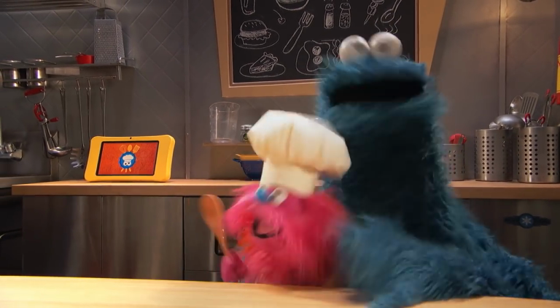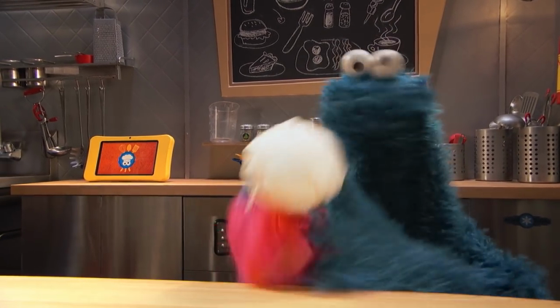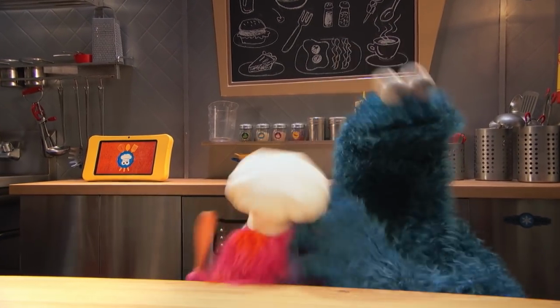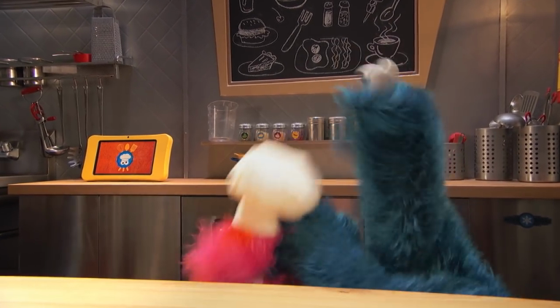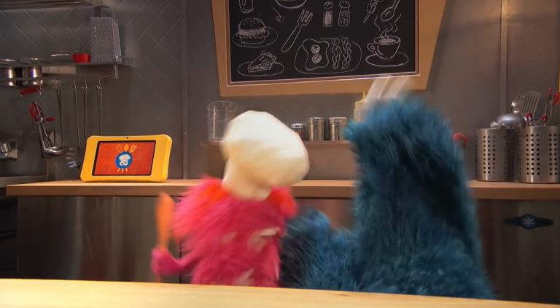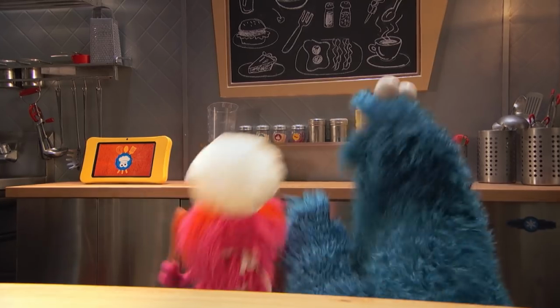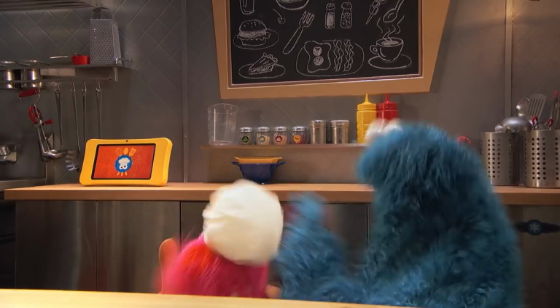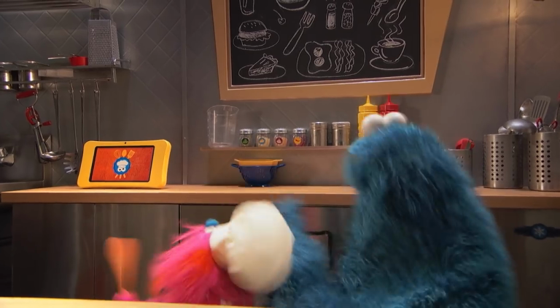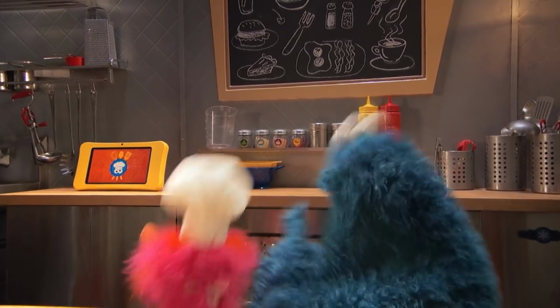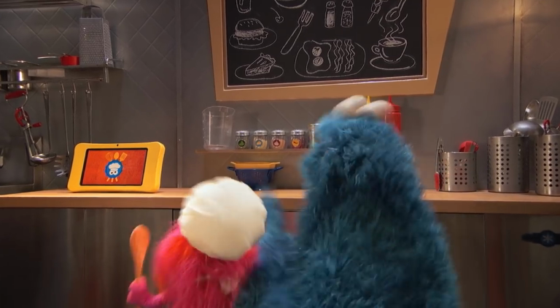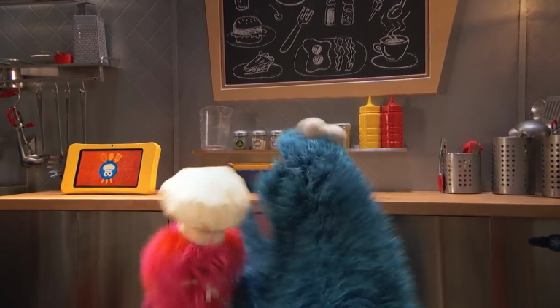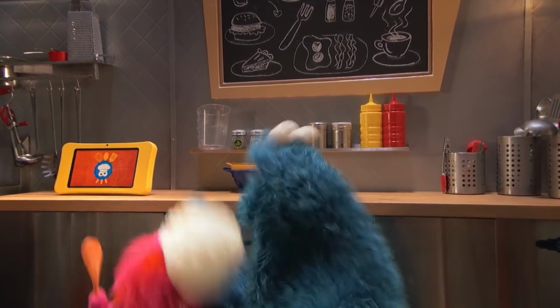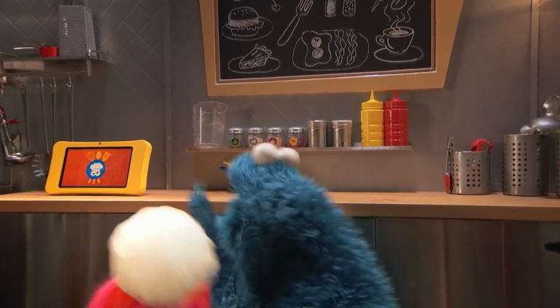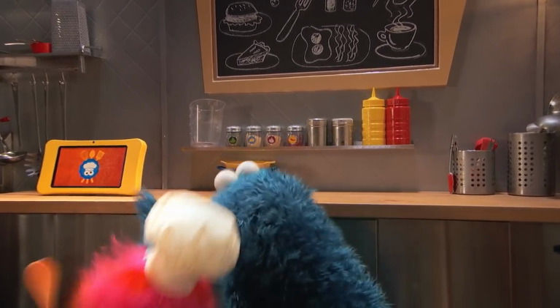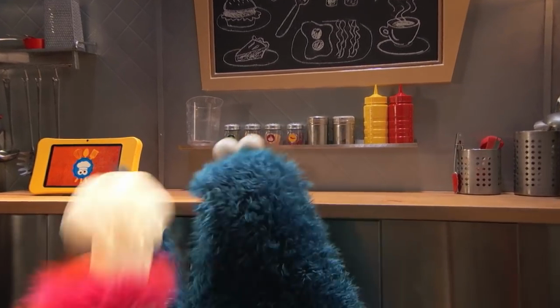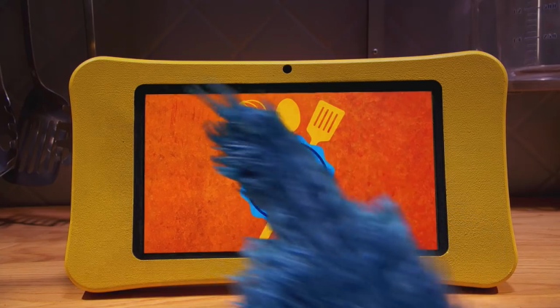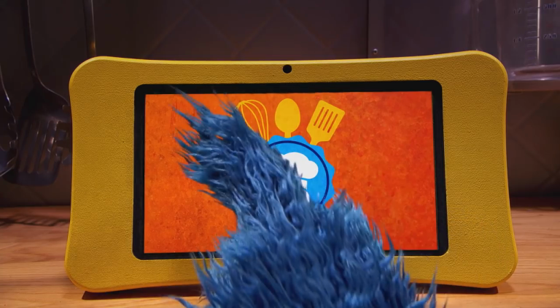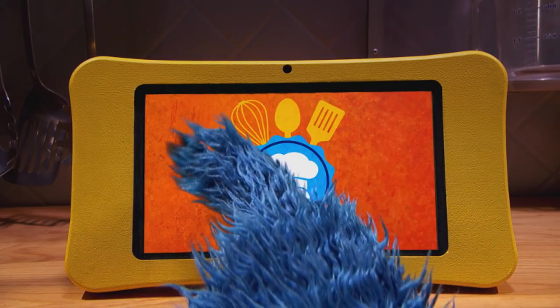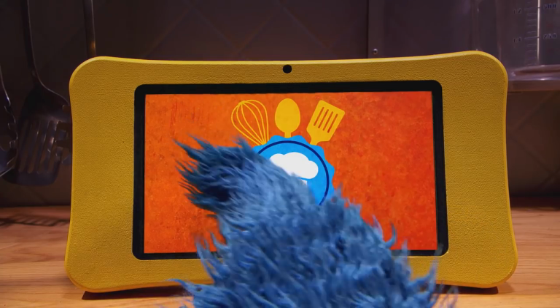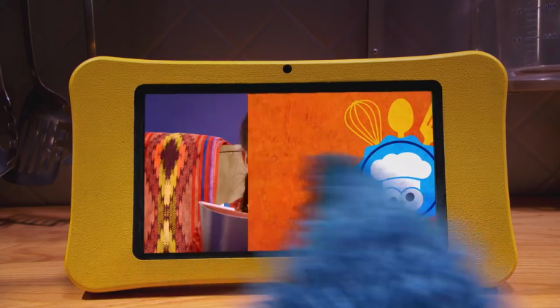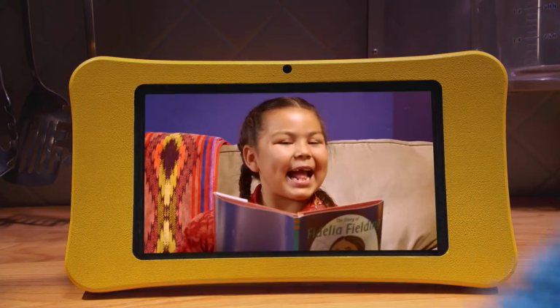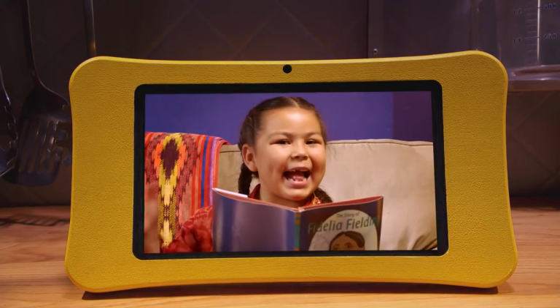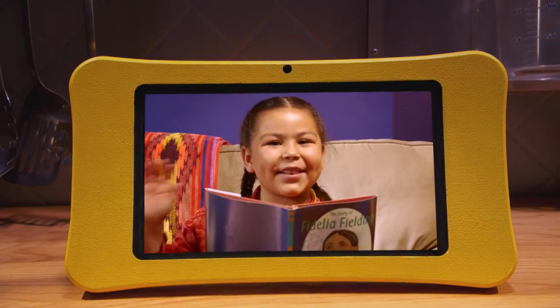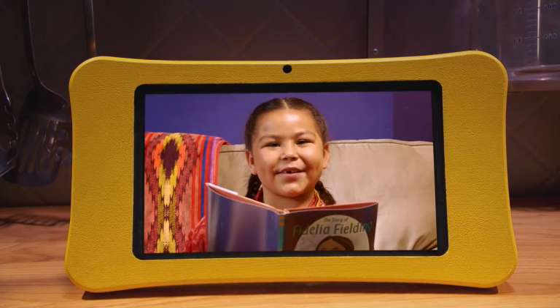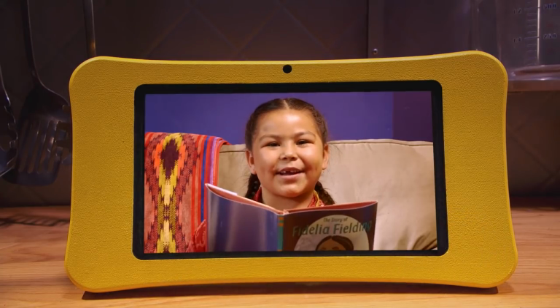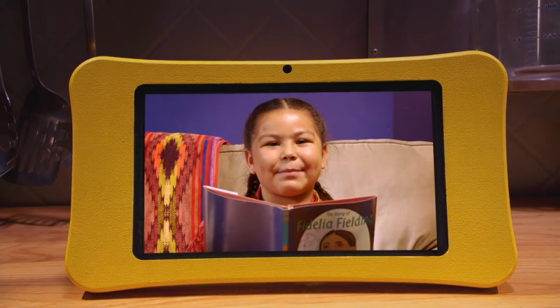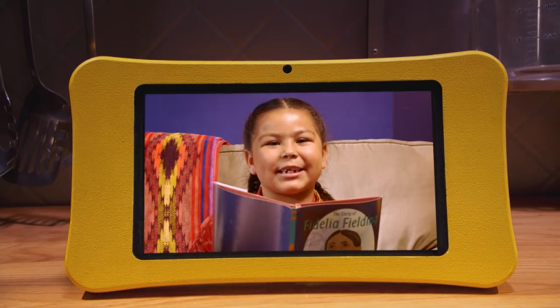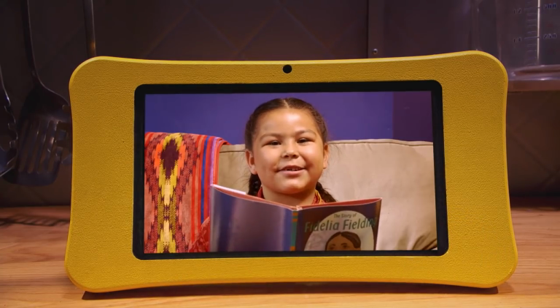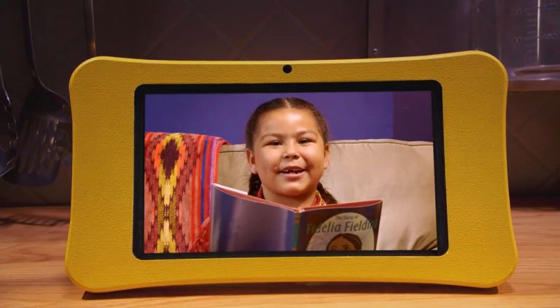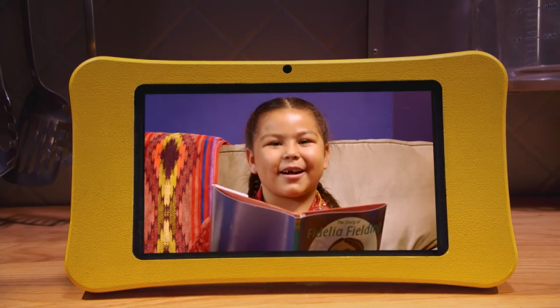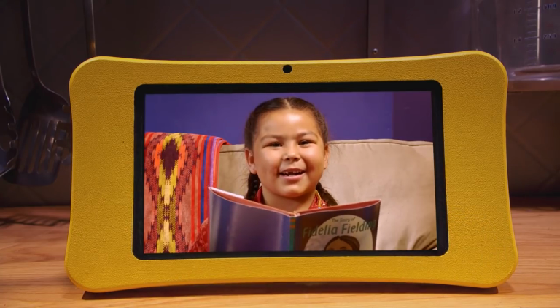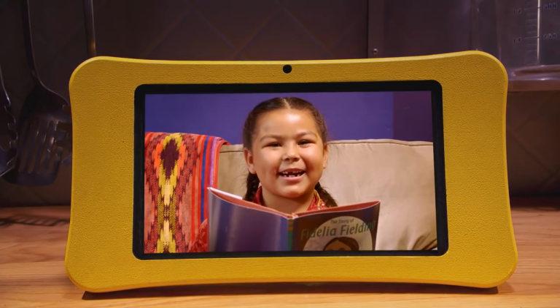Oh, the alarm! We got it! I got it! Hello, Cookie Monster and Gonger.